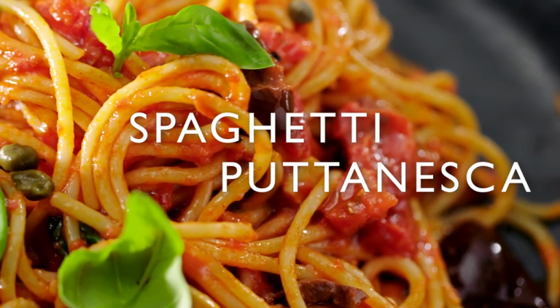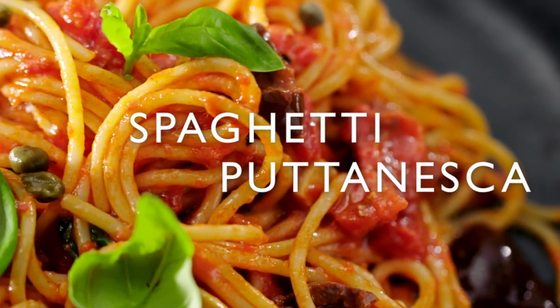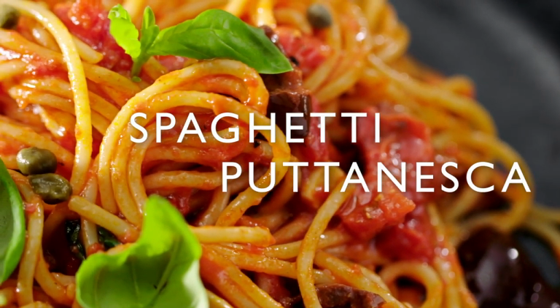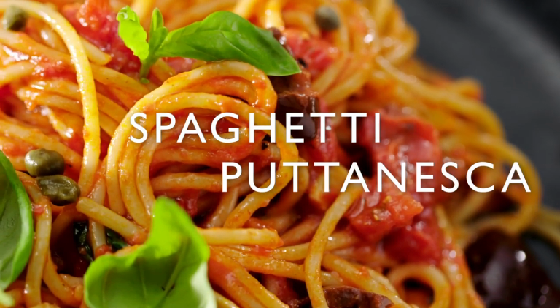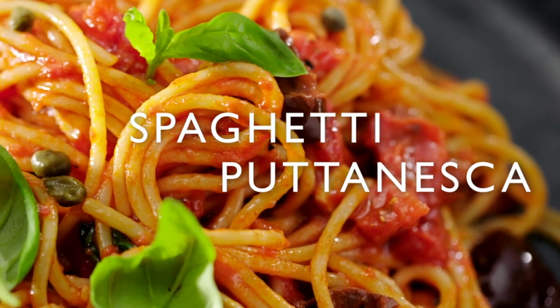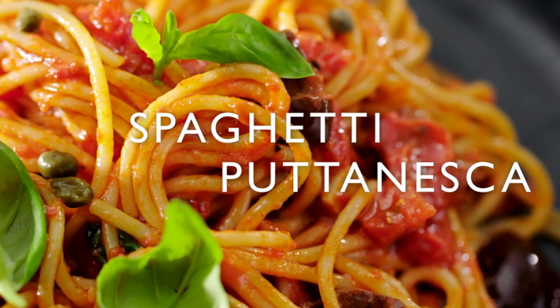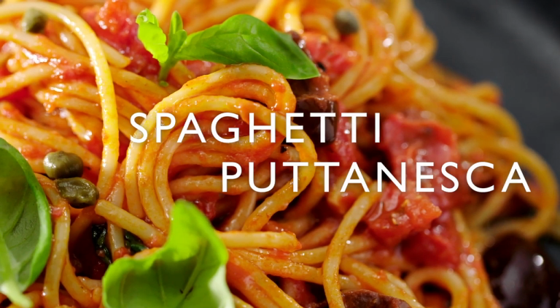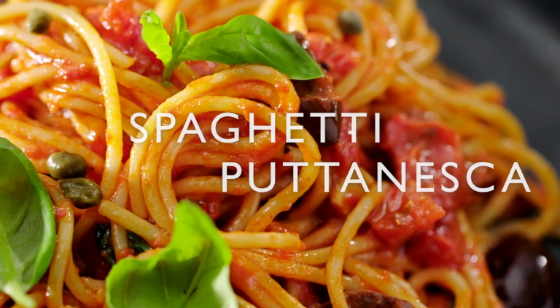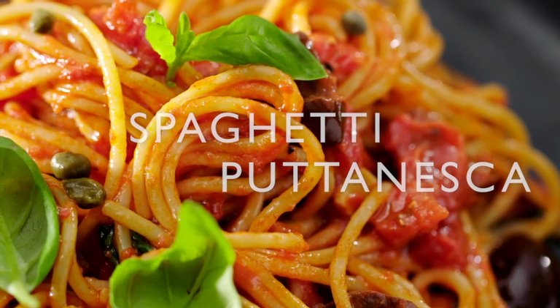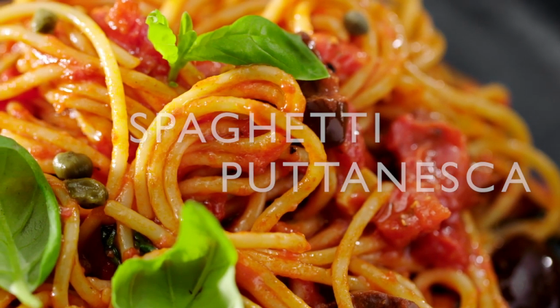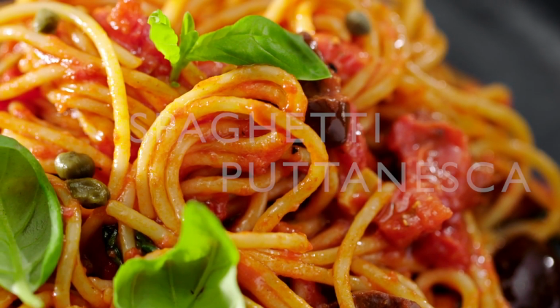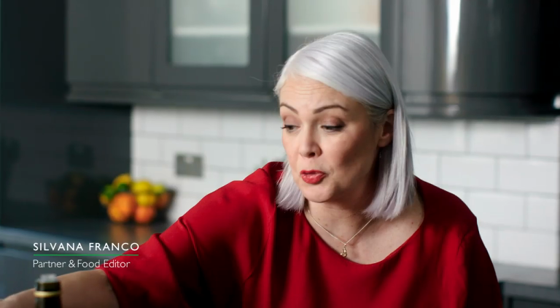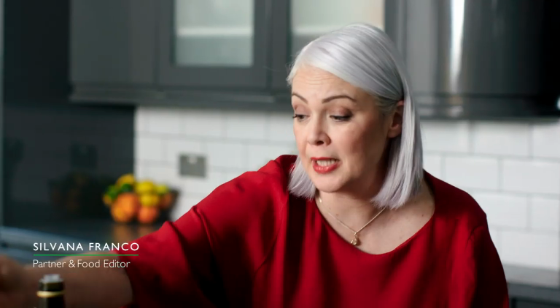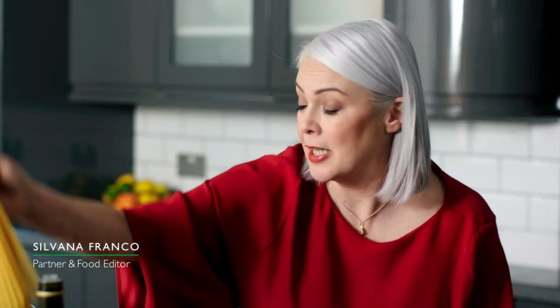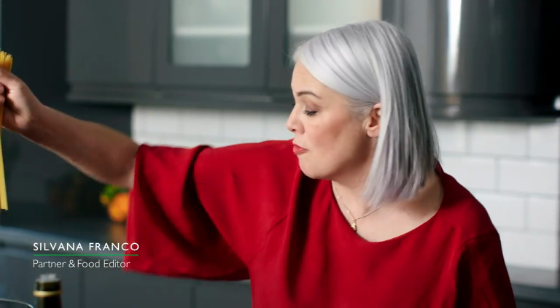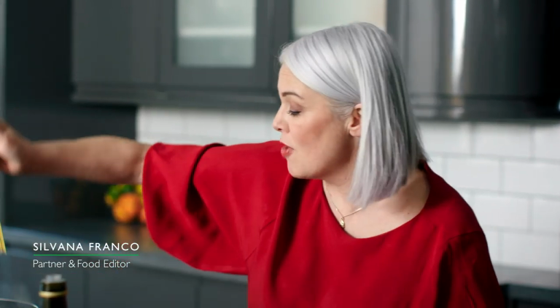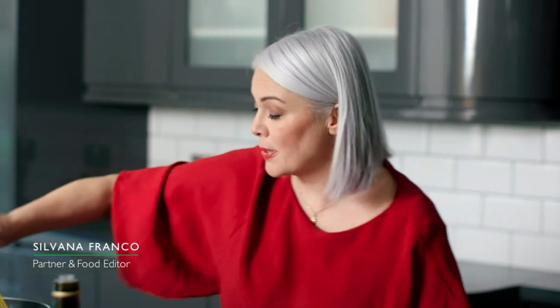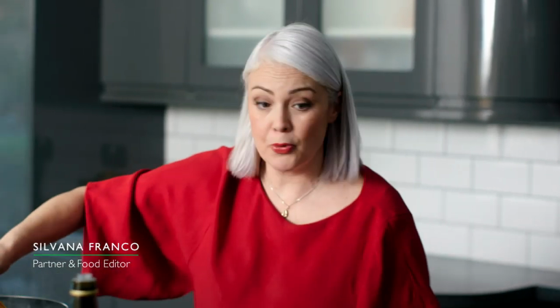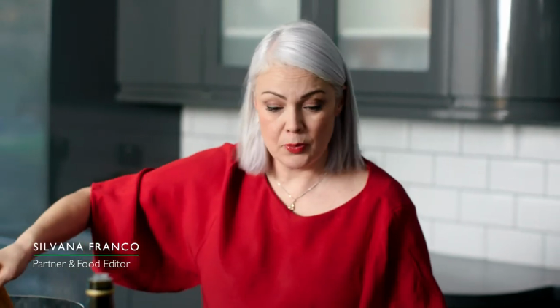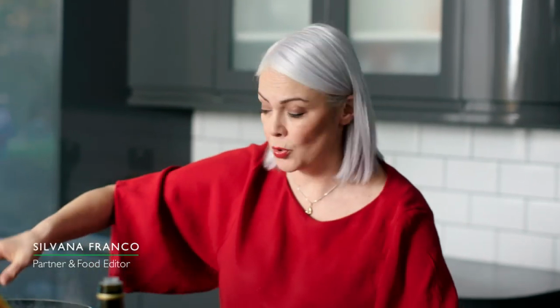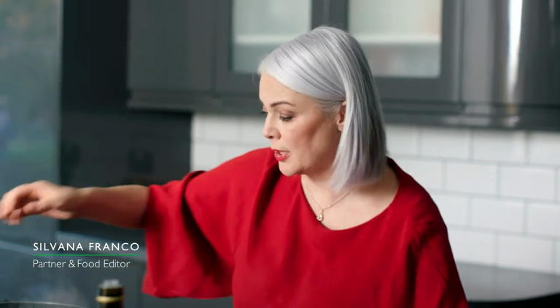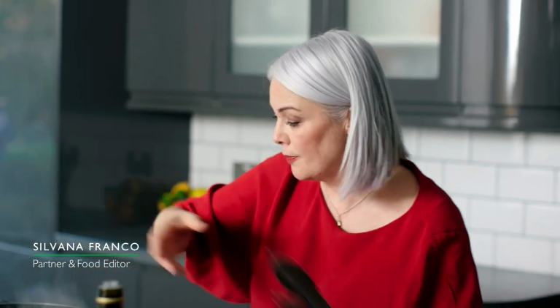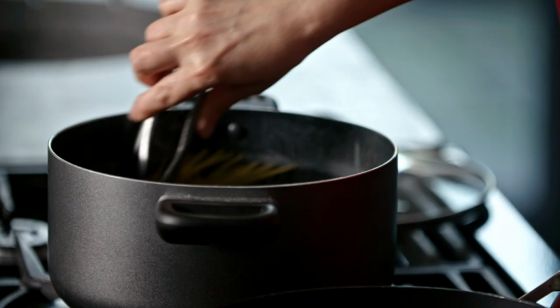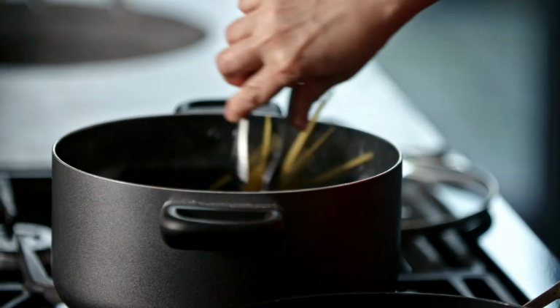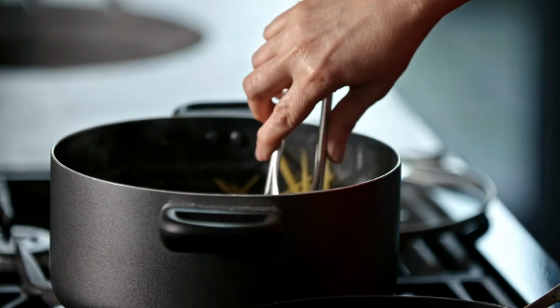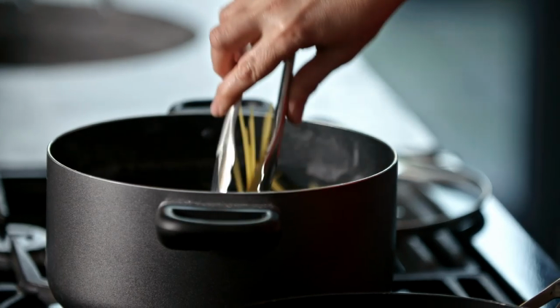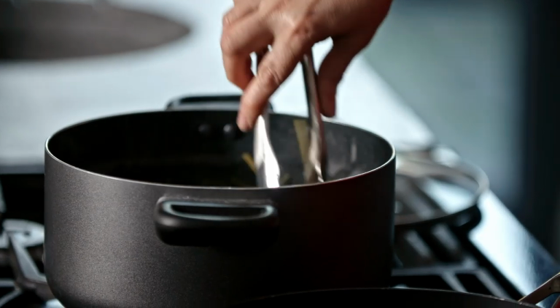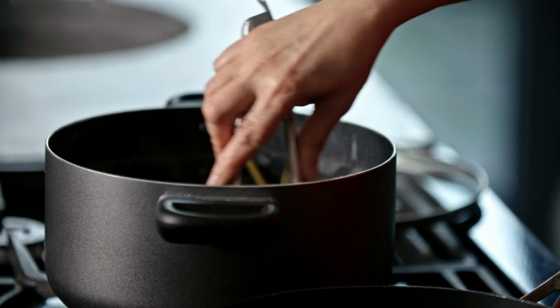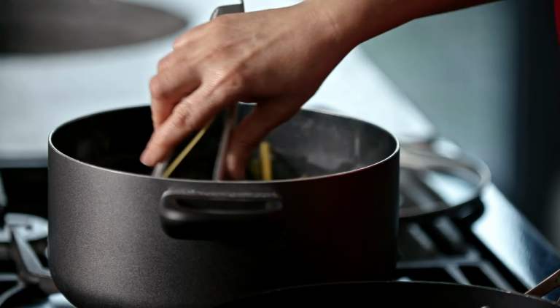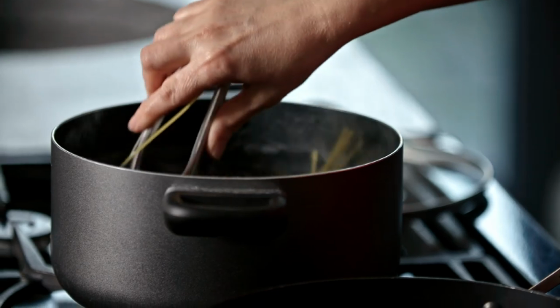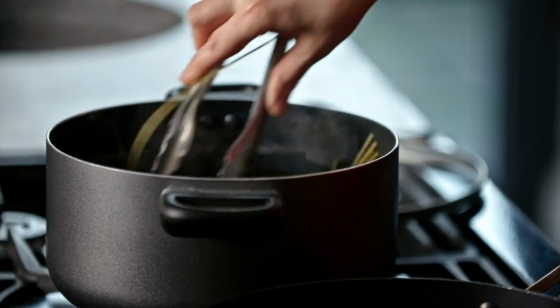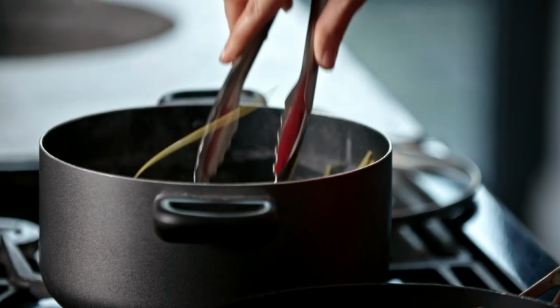I'm going to start by cooking my spaghetti in a large pan with rapidly boiling water — make sure it's got plenty of room to move.